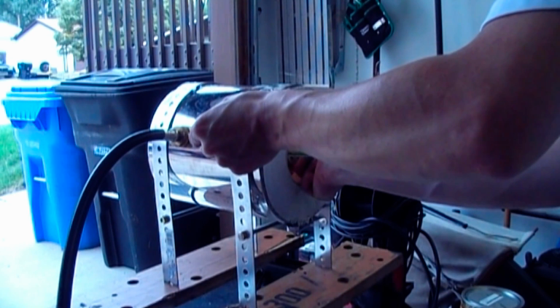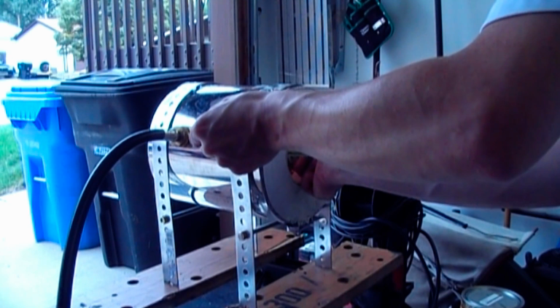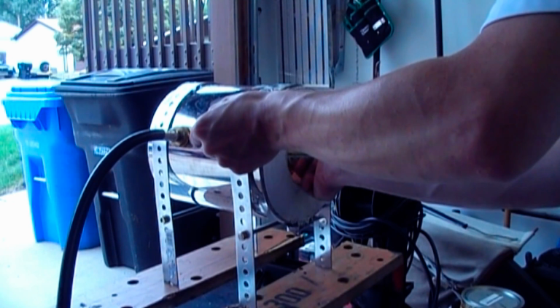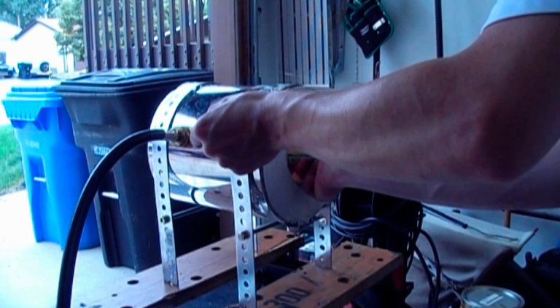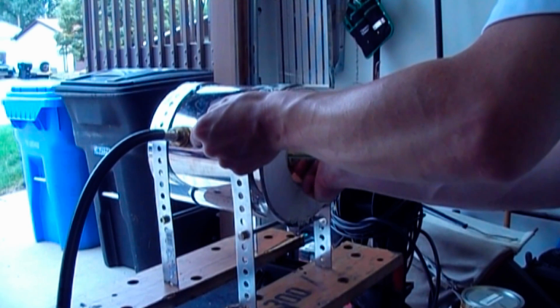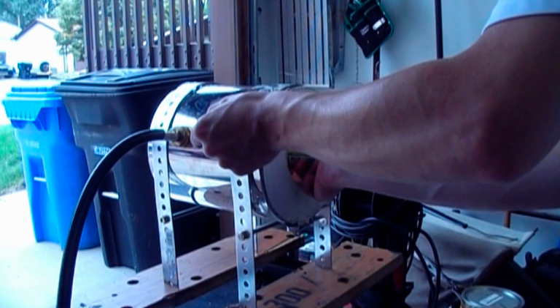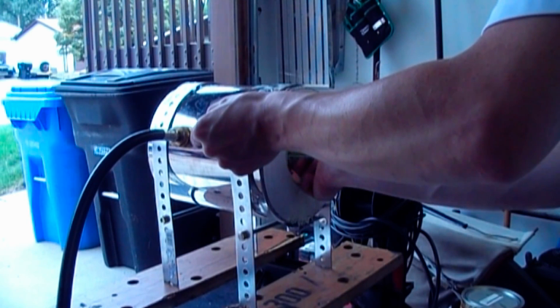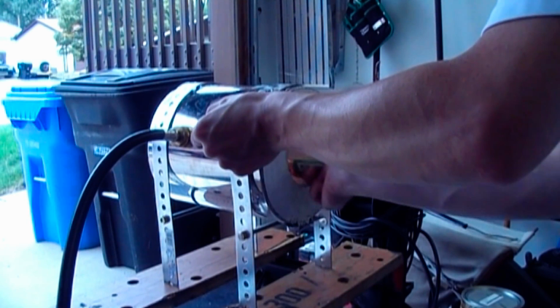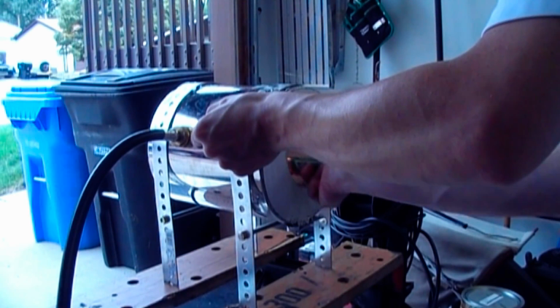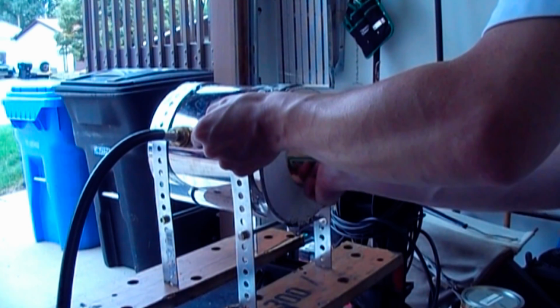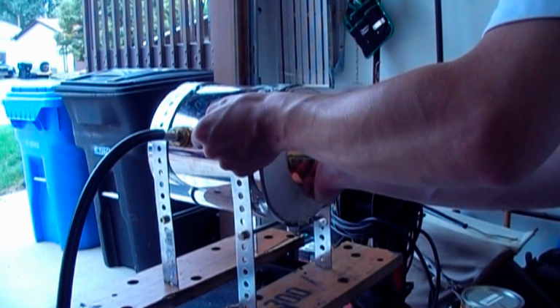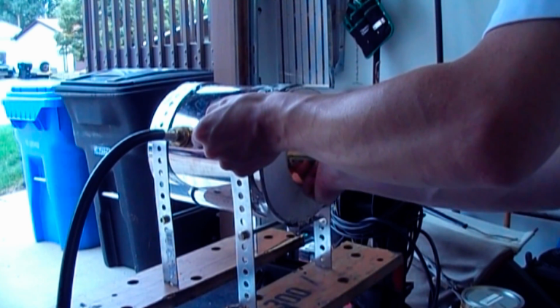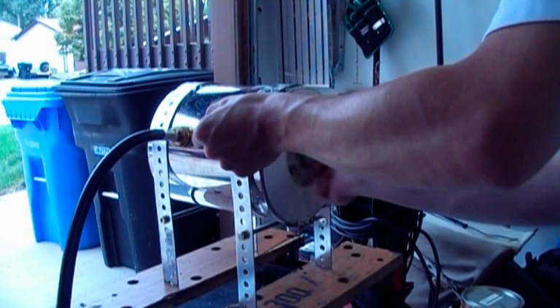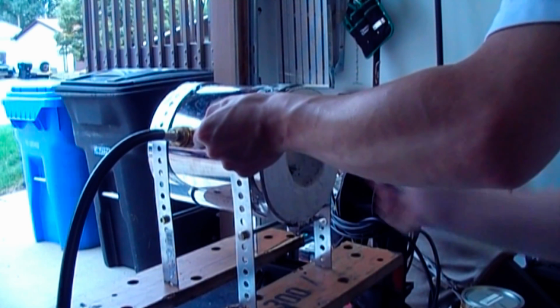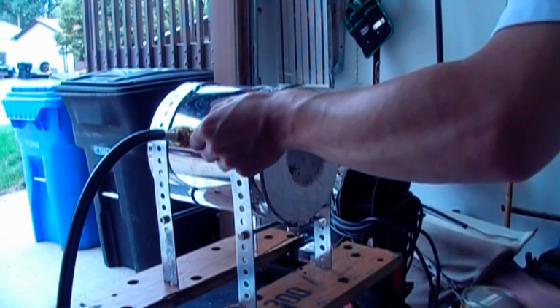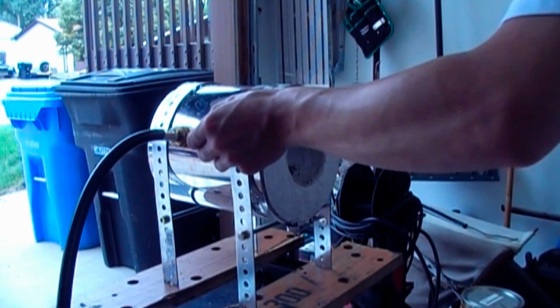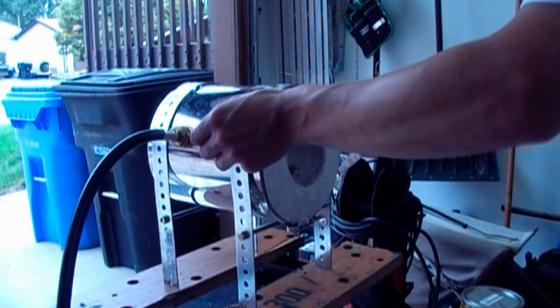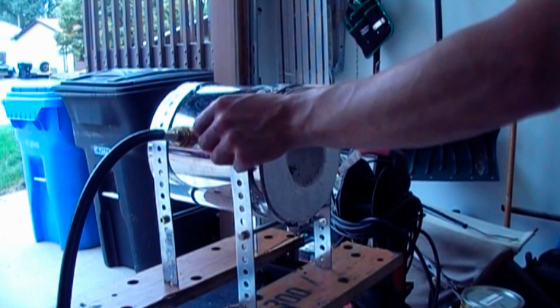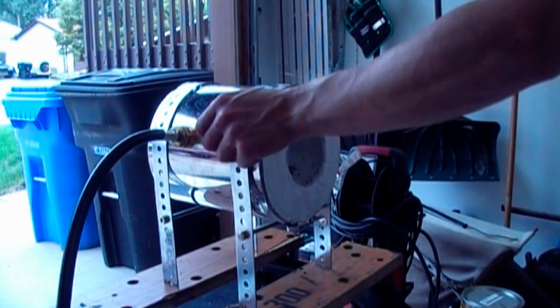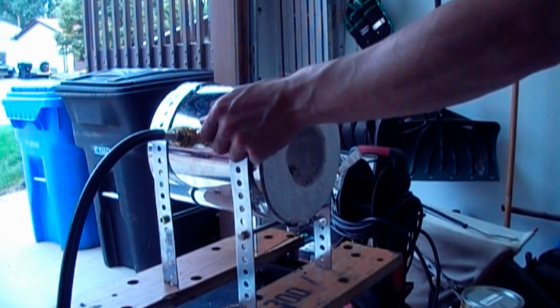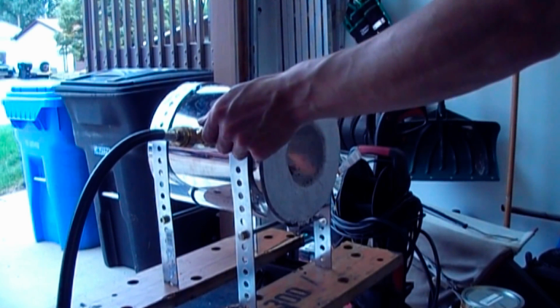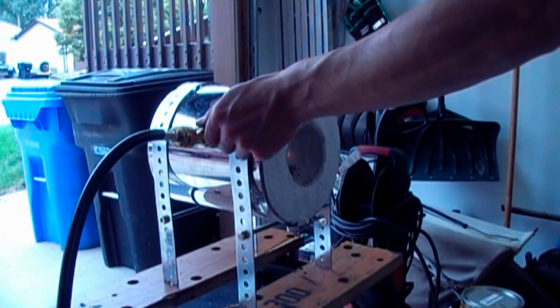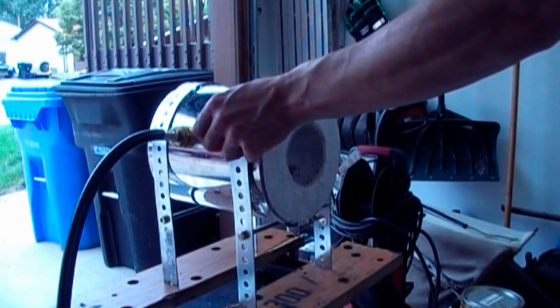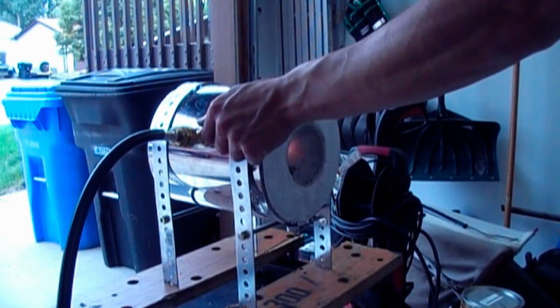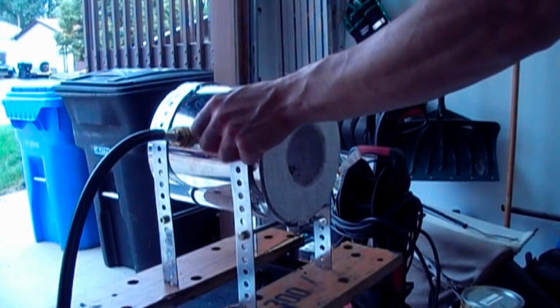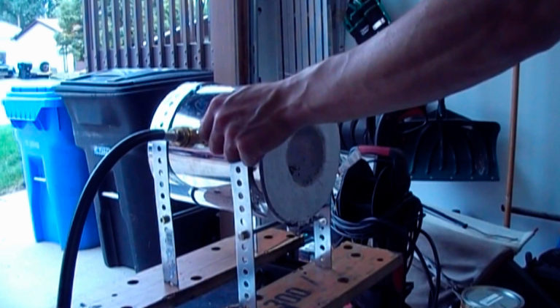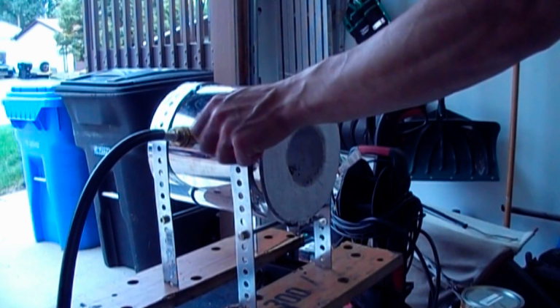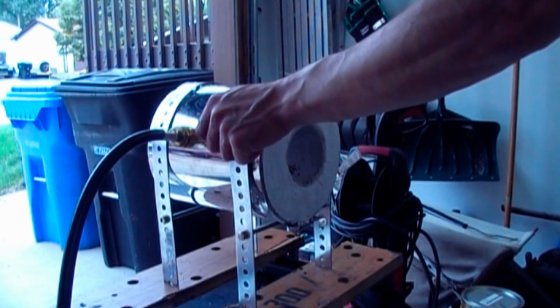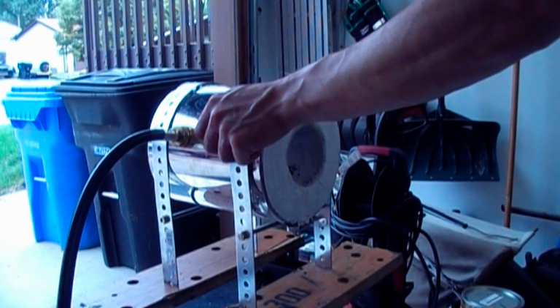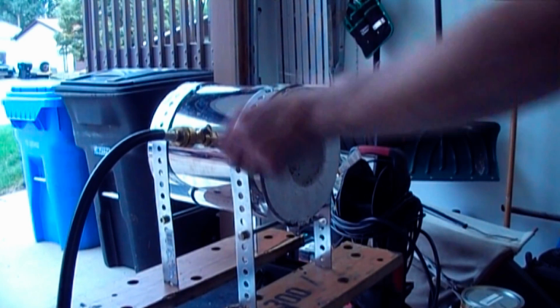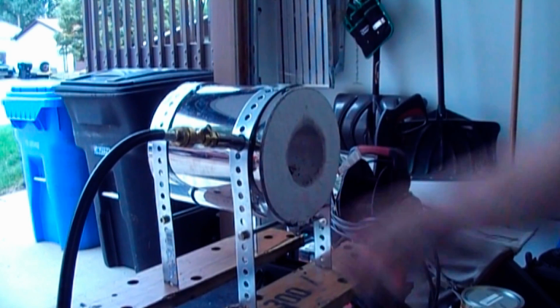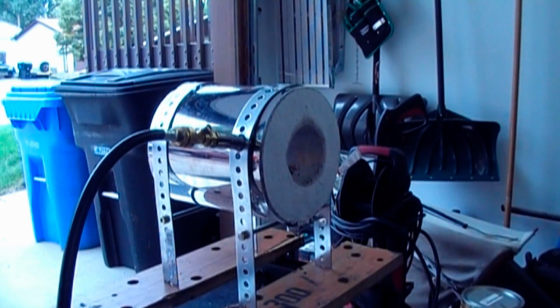And with that this forge is ready for some real use. Thanks for watching.